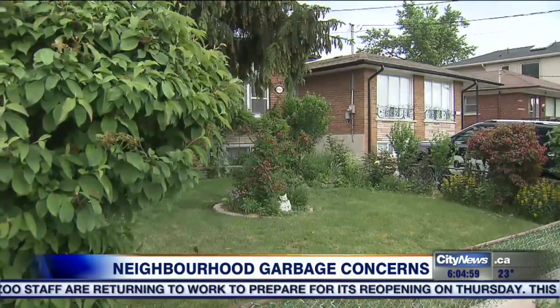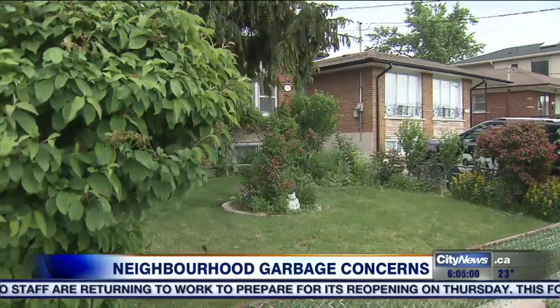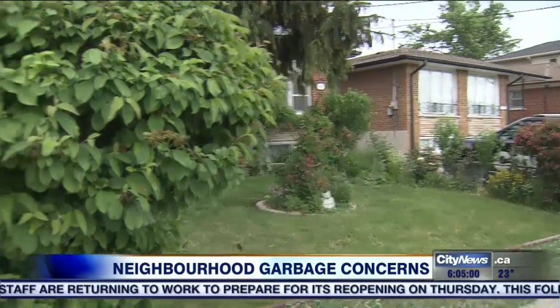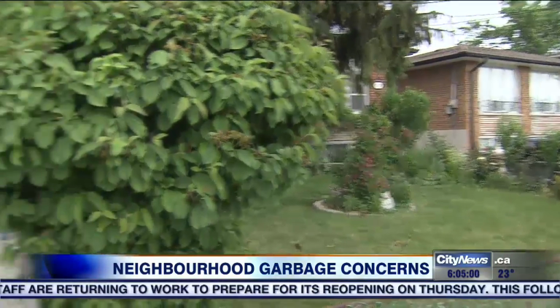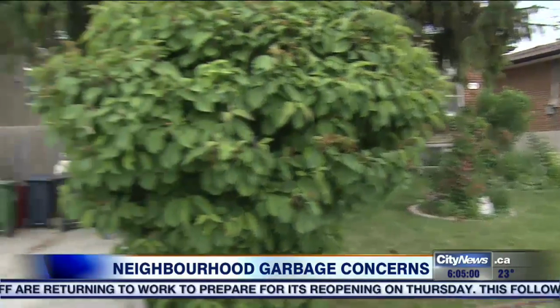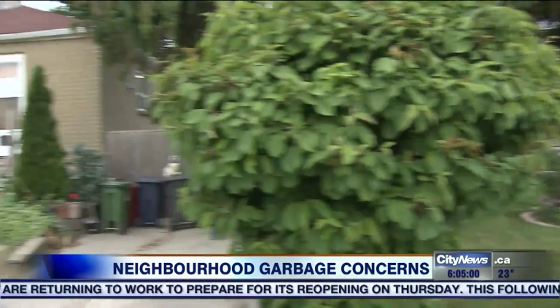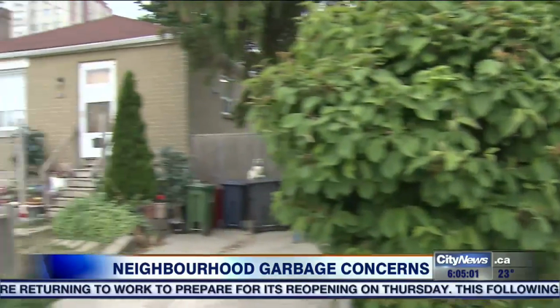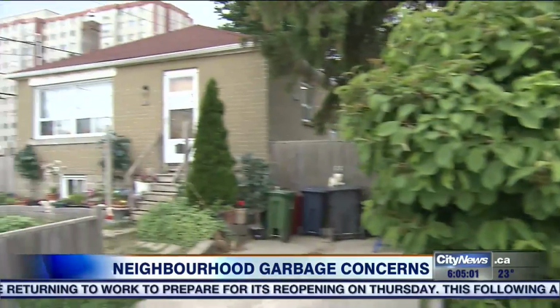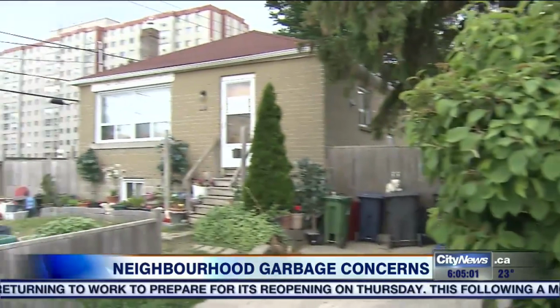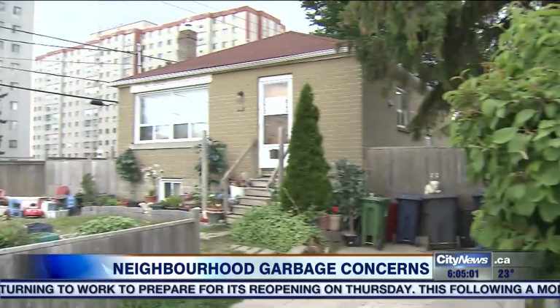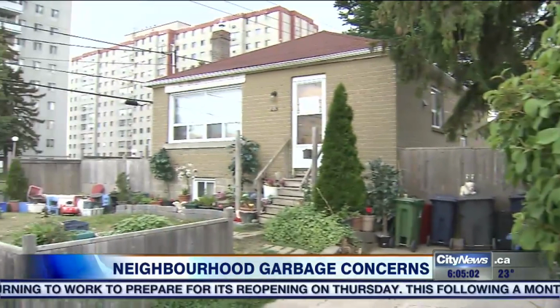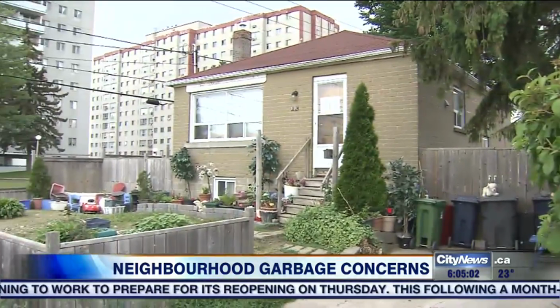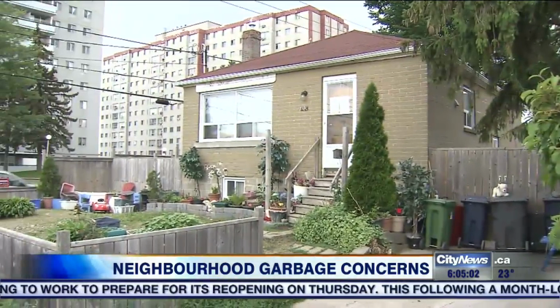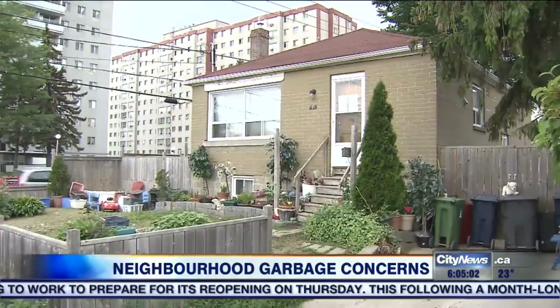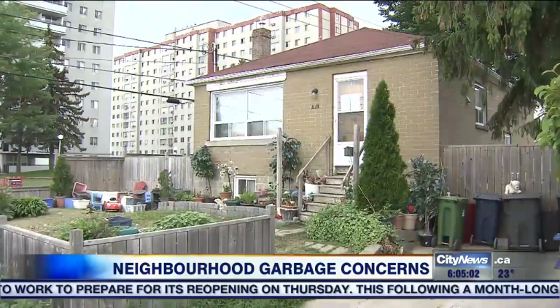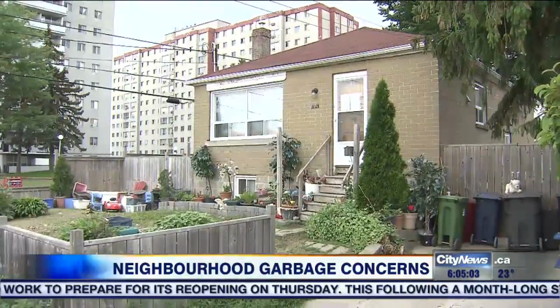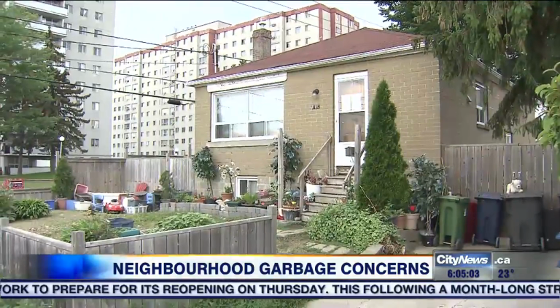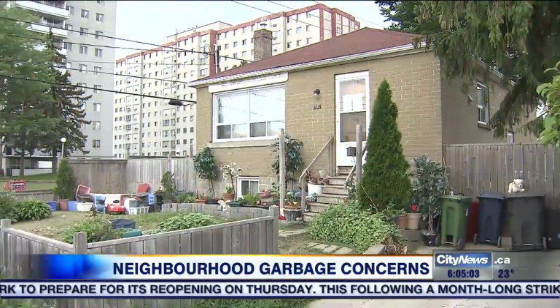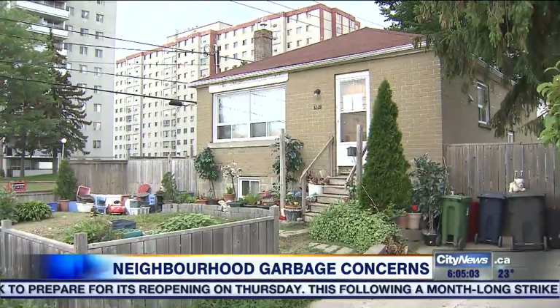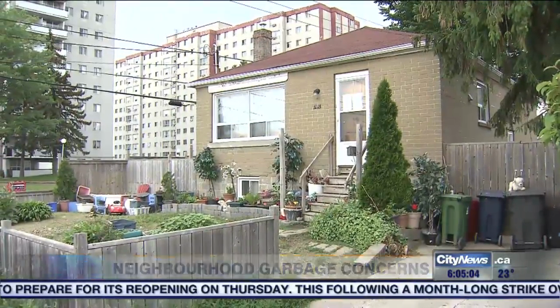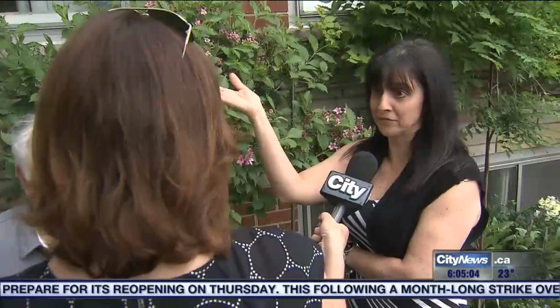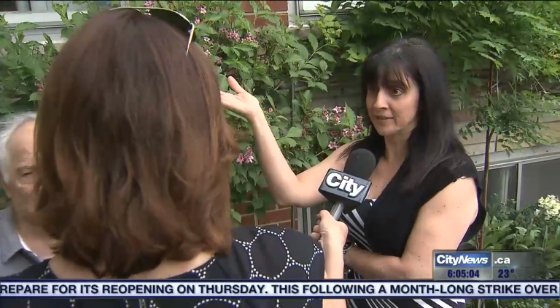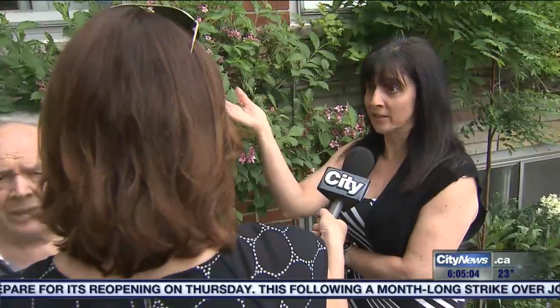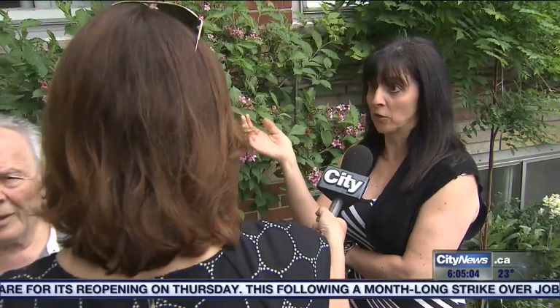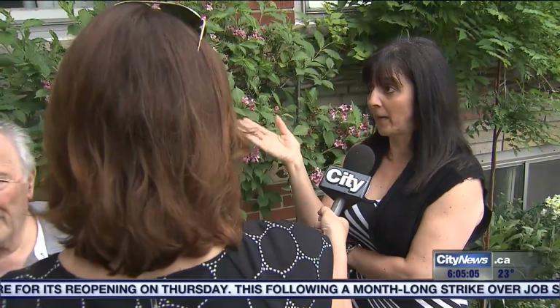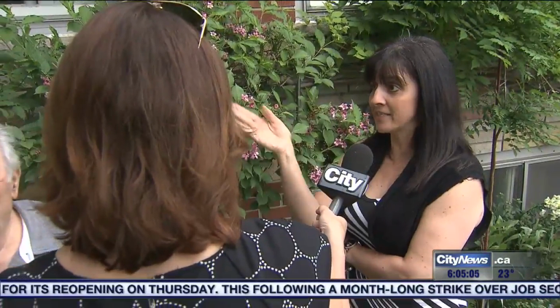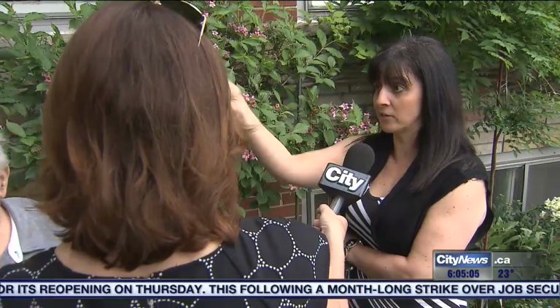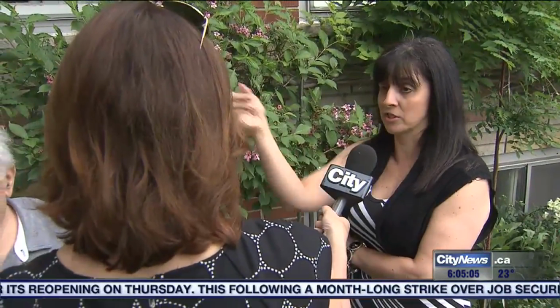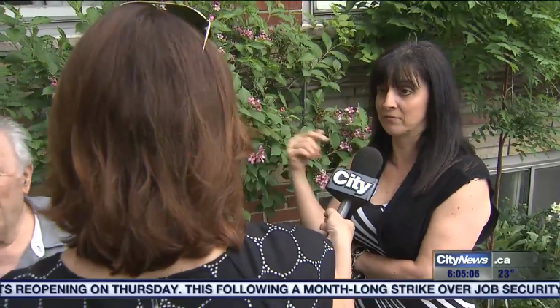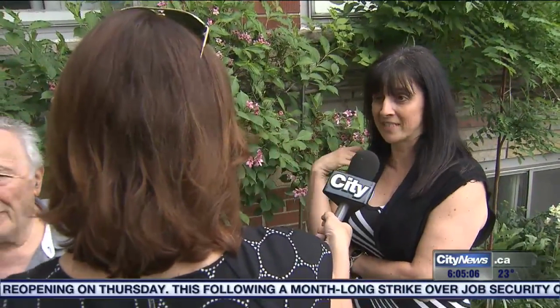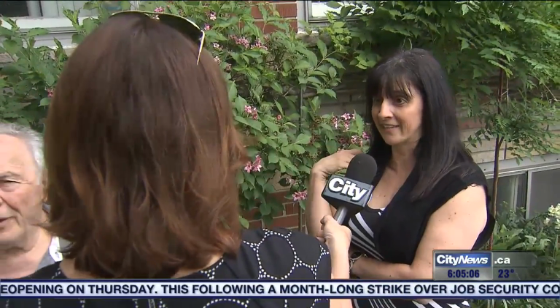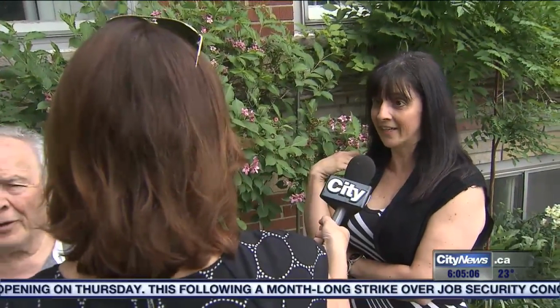Are you concerned about property values? Of course. Would you want to live or buy this house to live beside that?